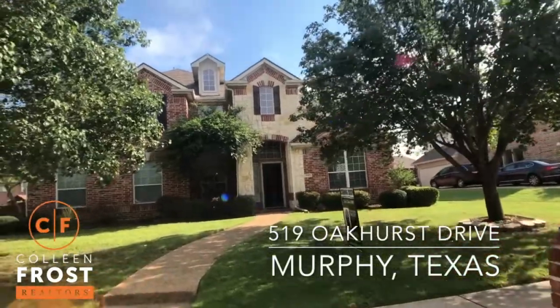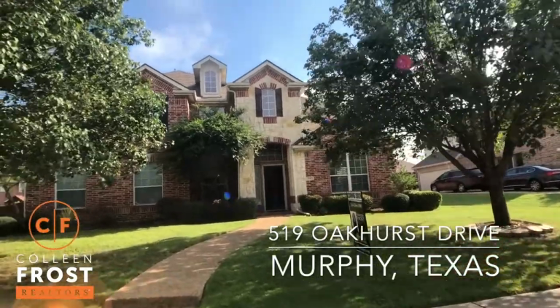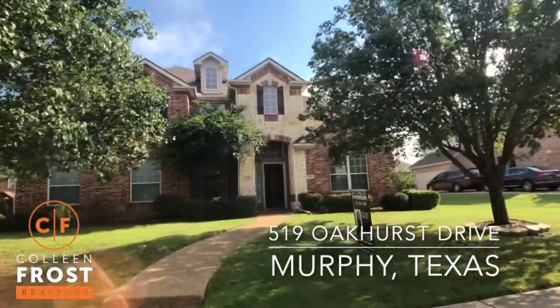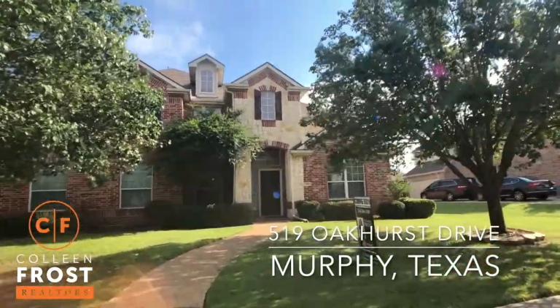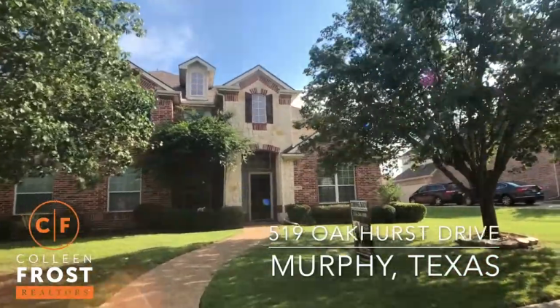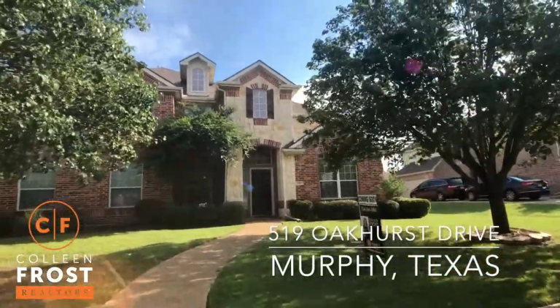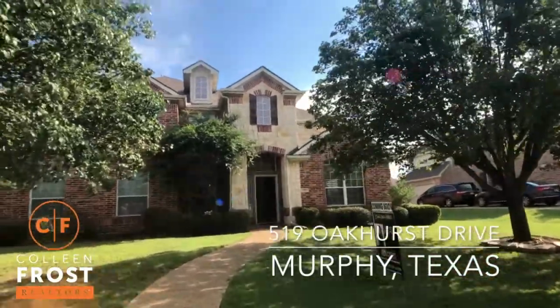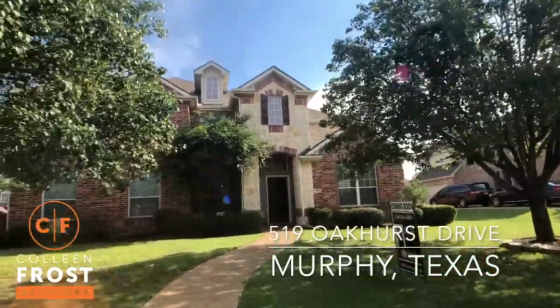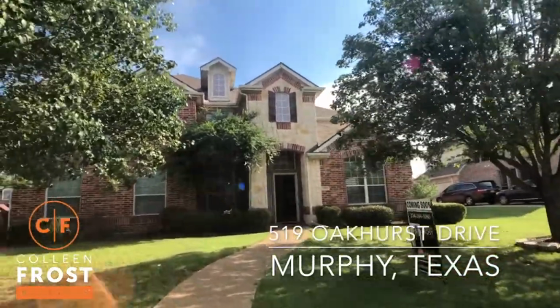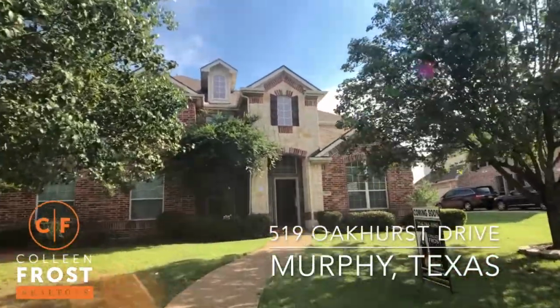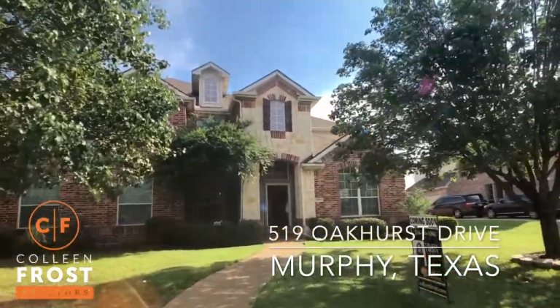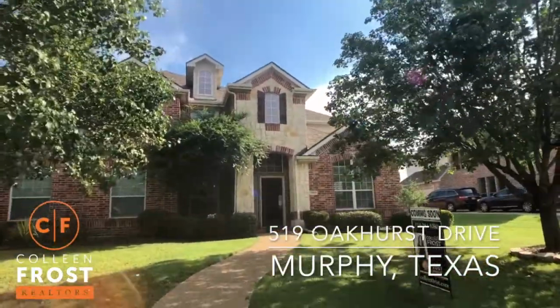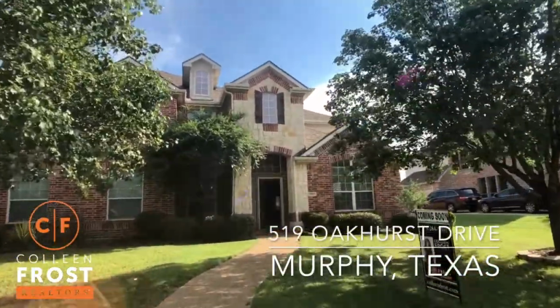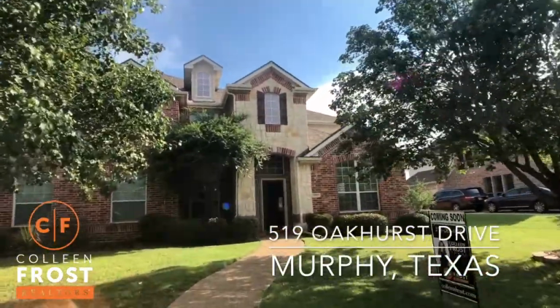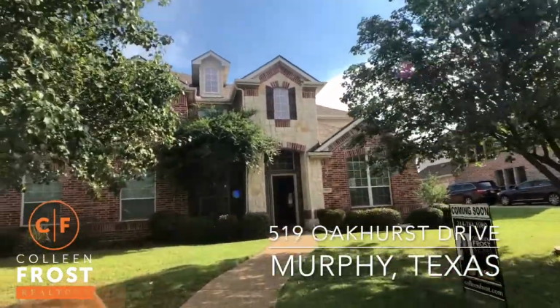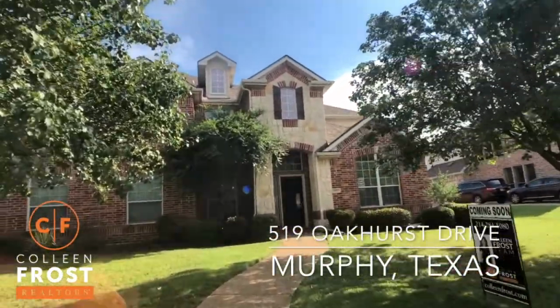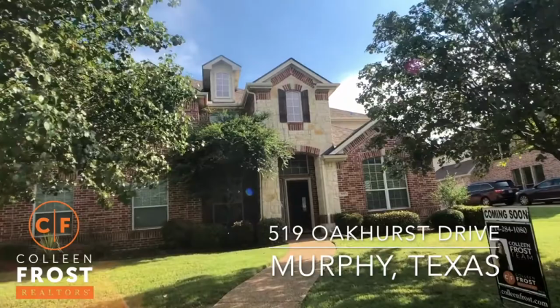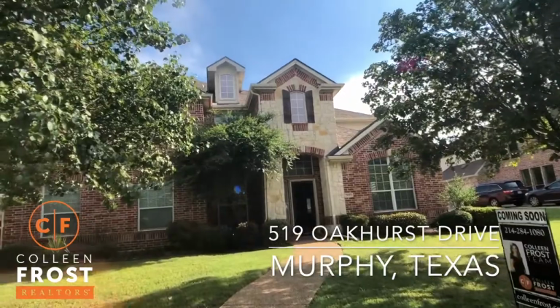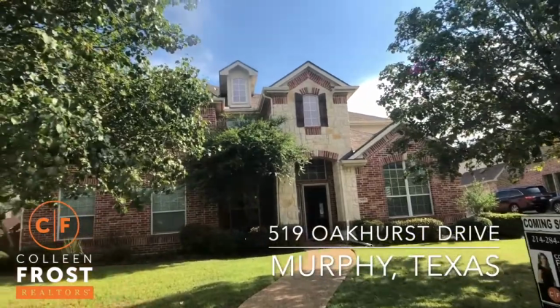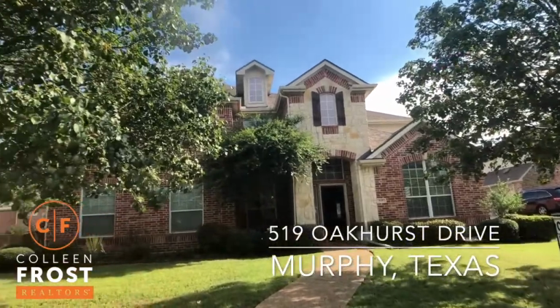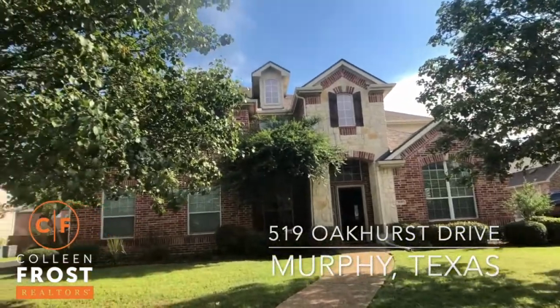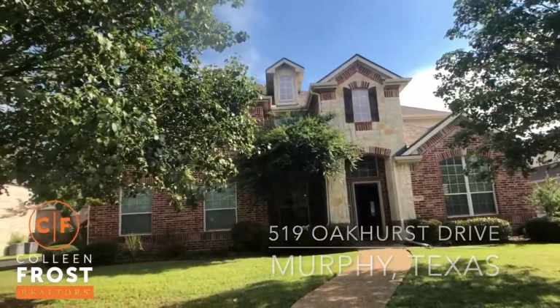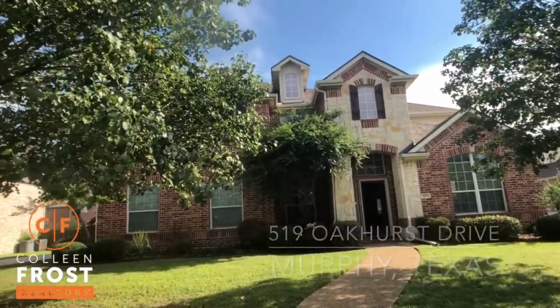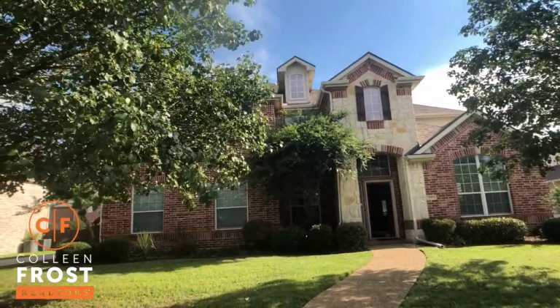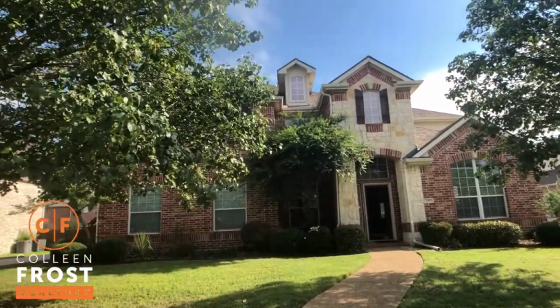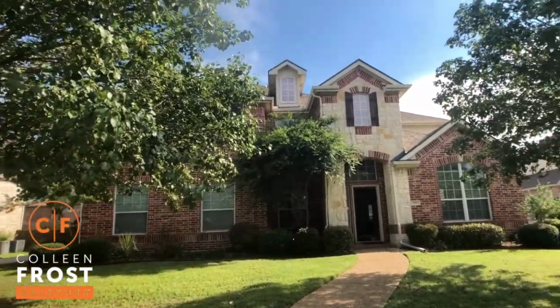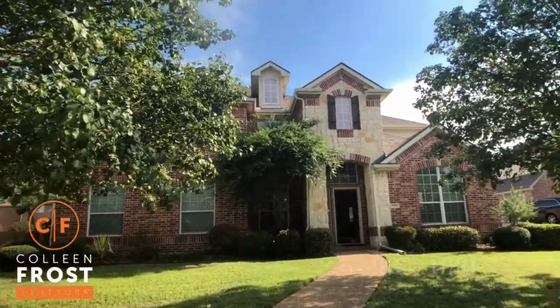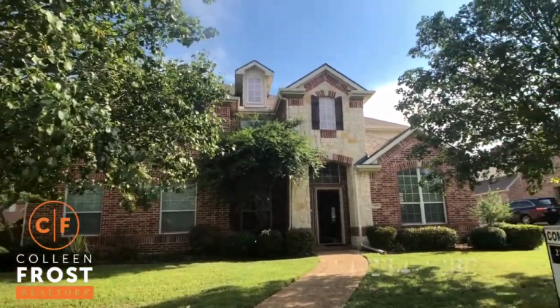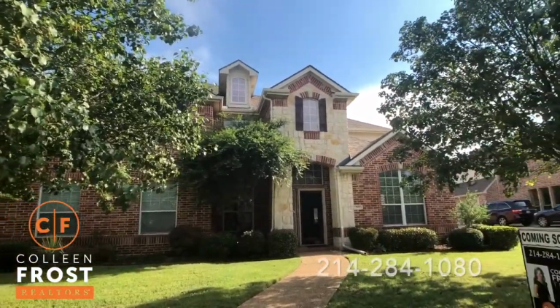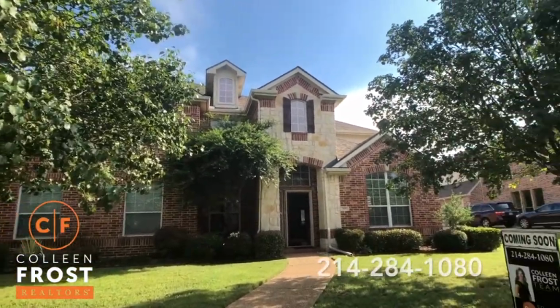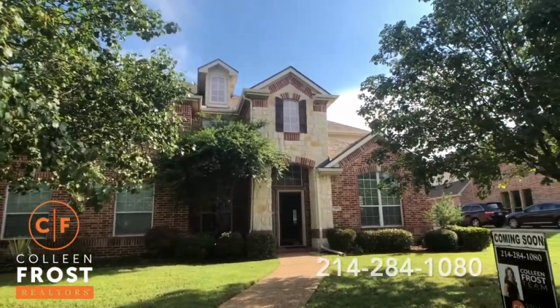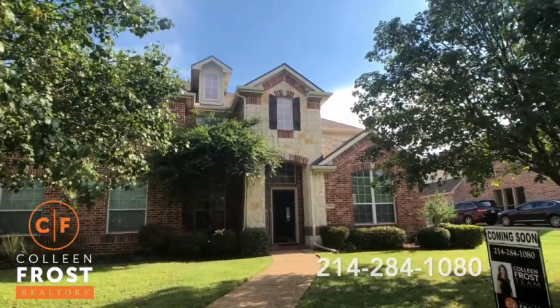We have the master-down private backyard. As you can see, beautiful mature trees. Let's go check it out.